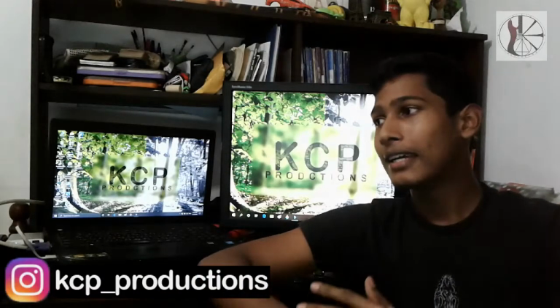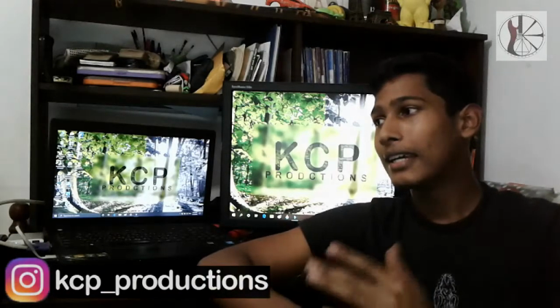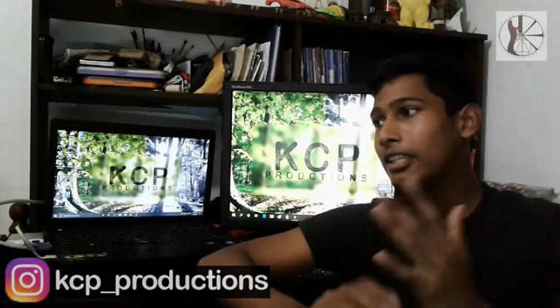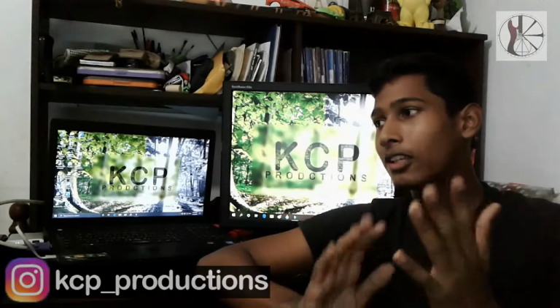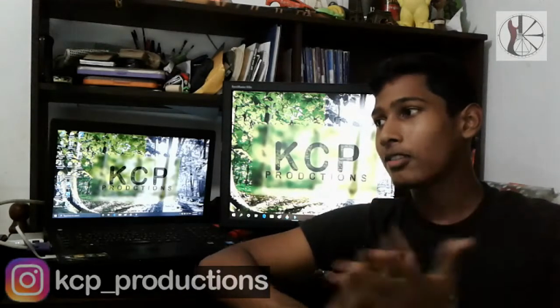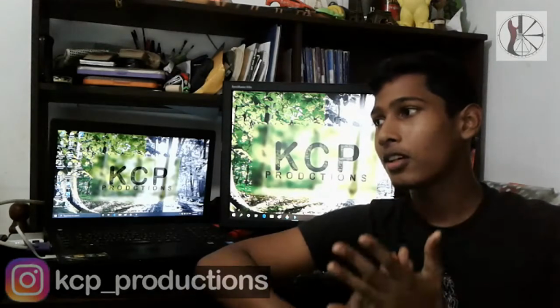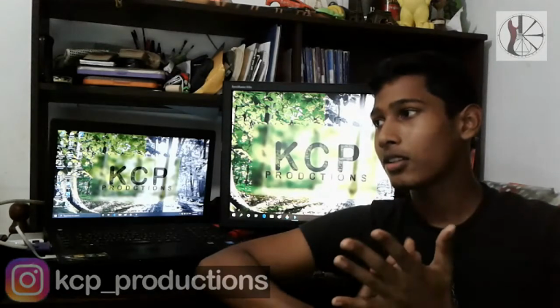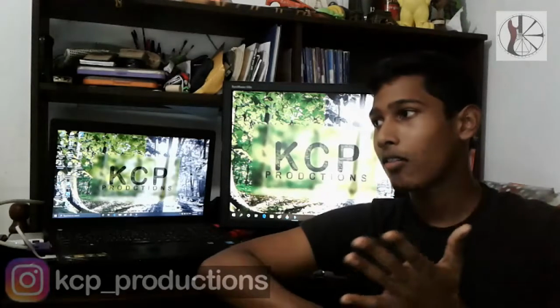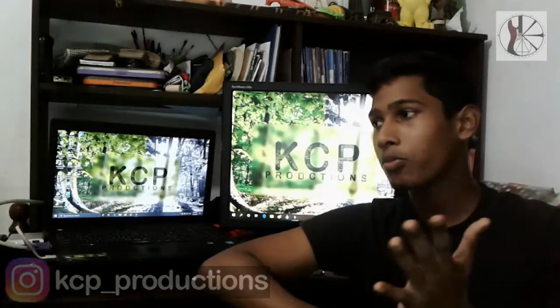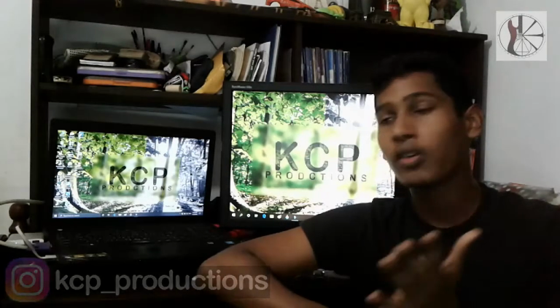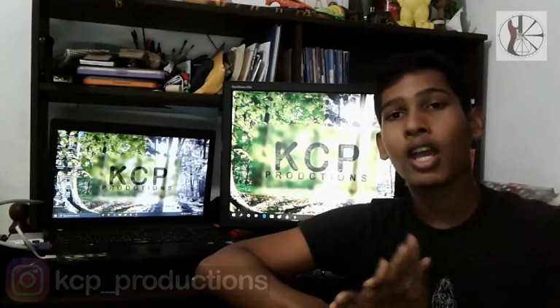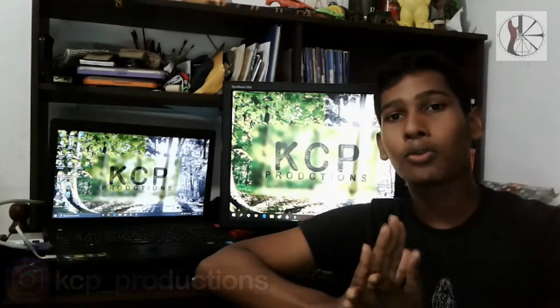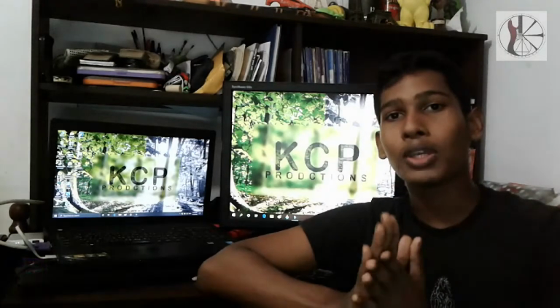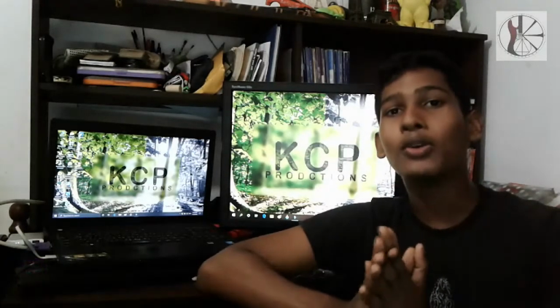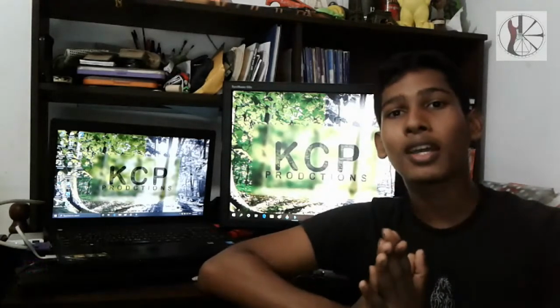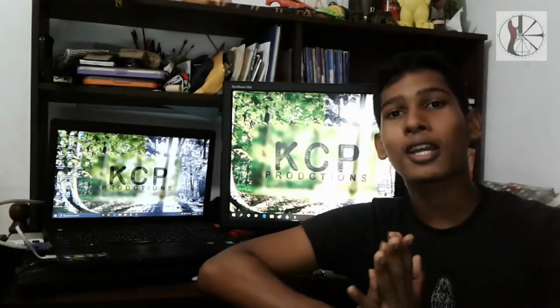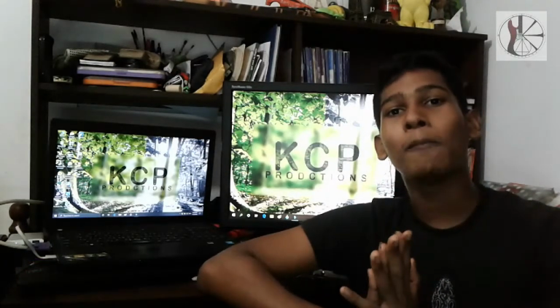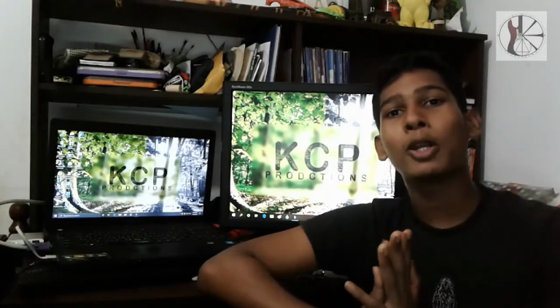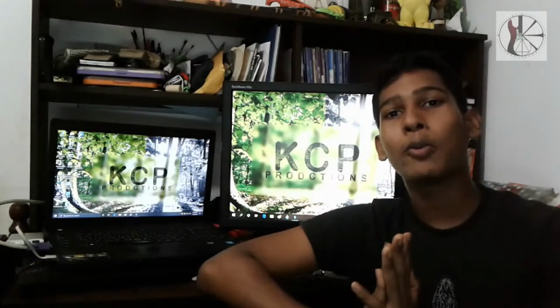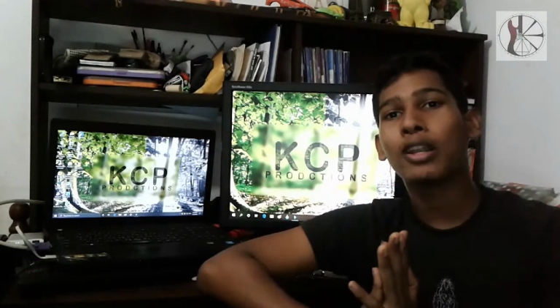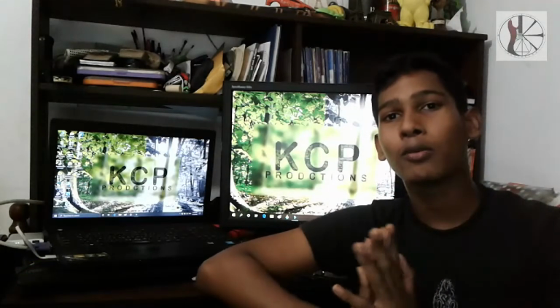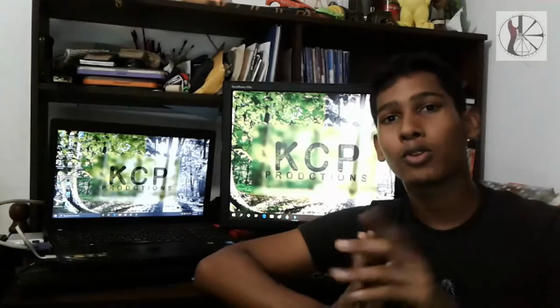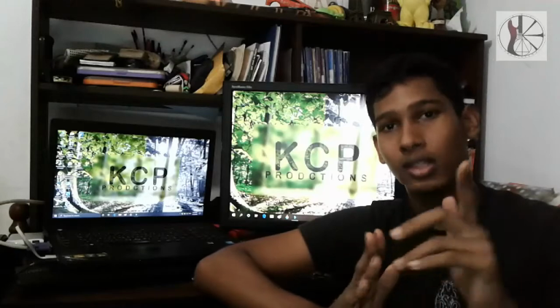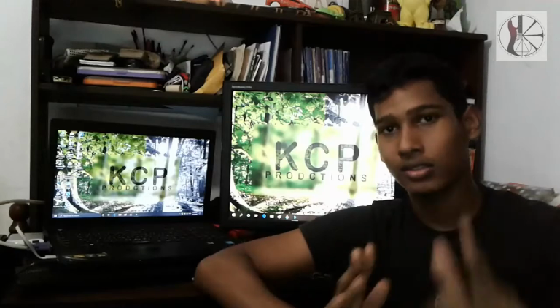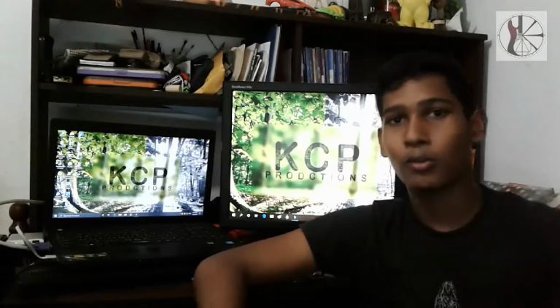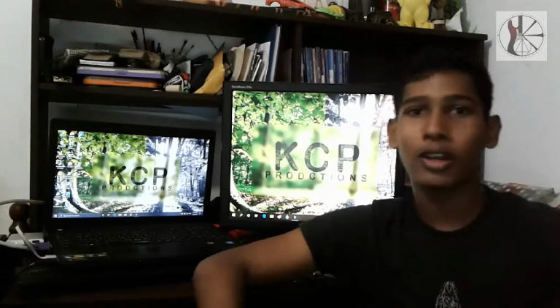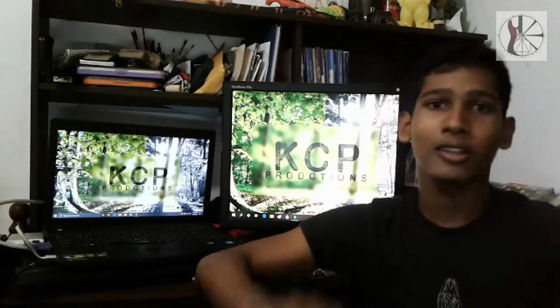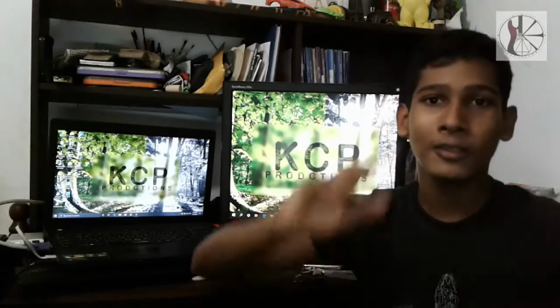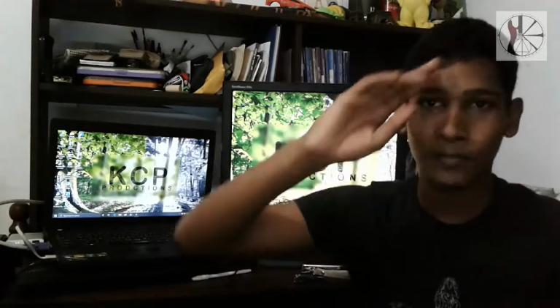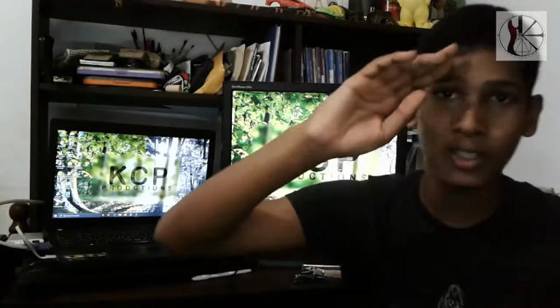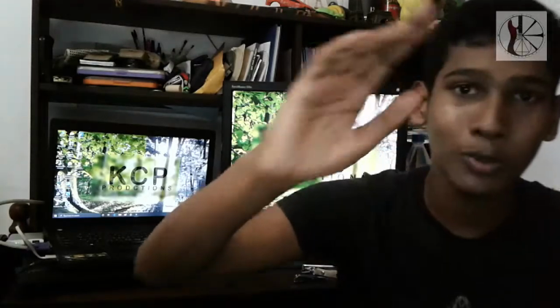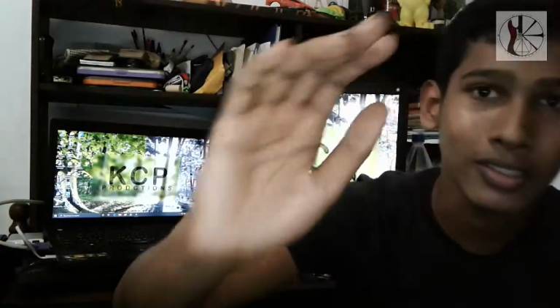I think we will see you in the next video. See you soon.